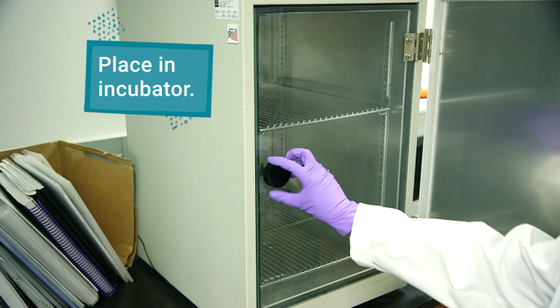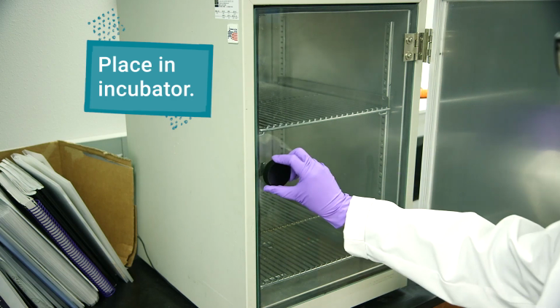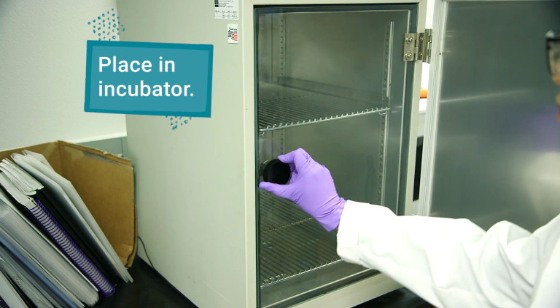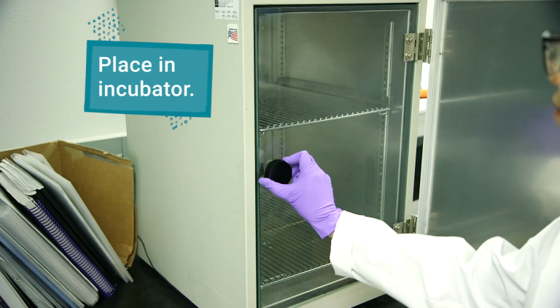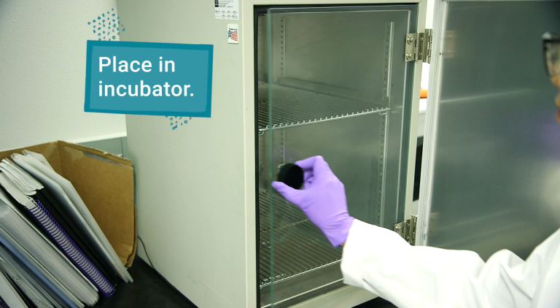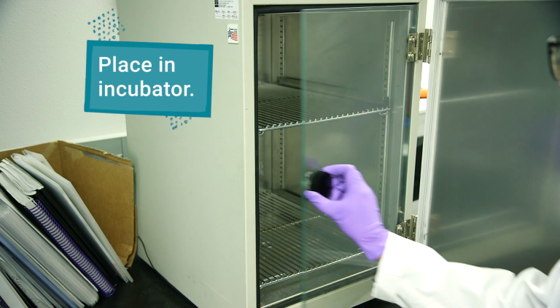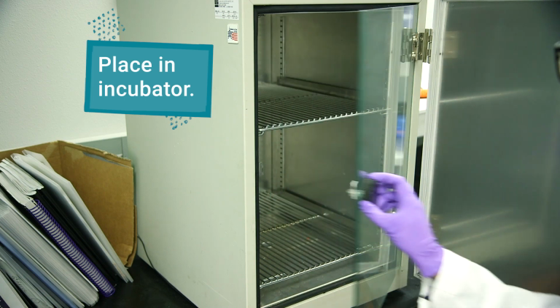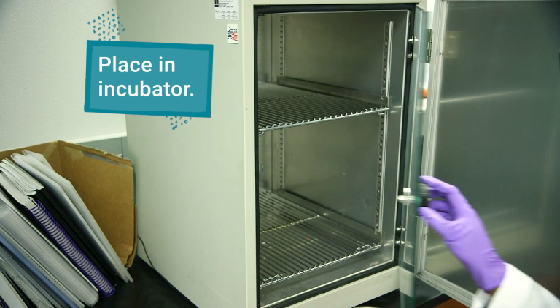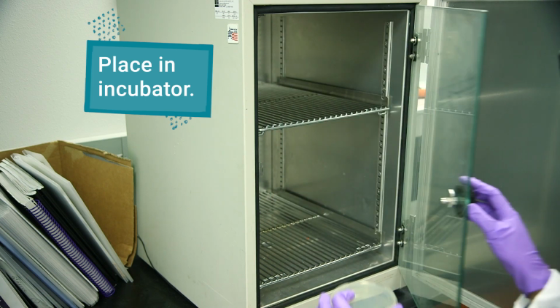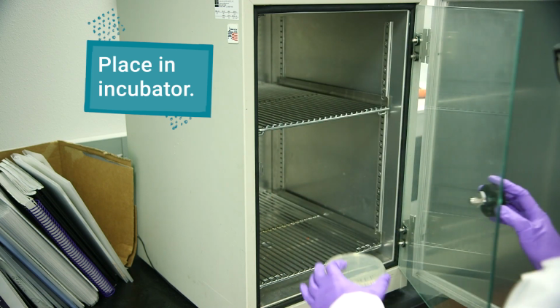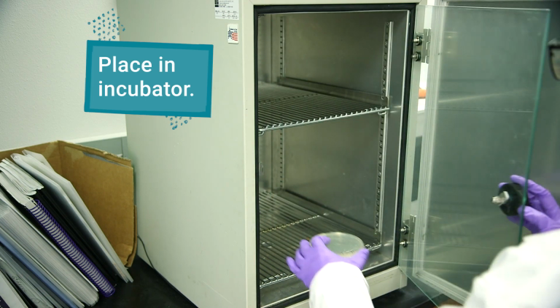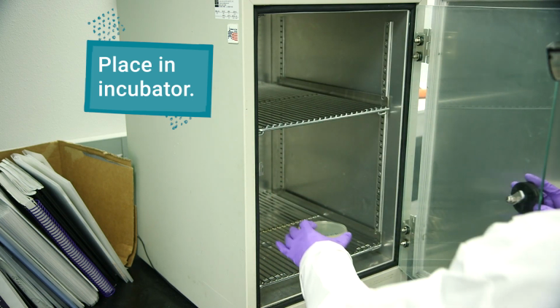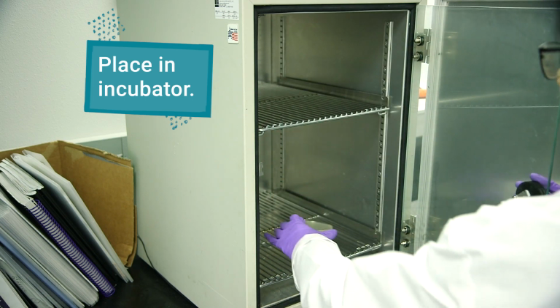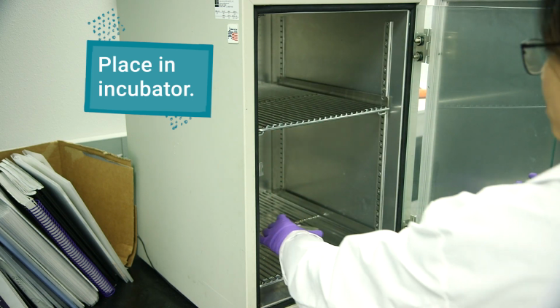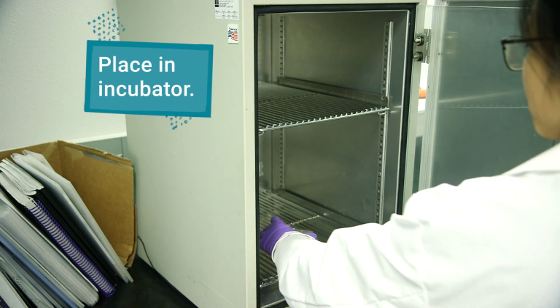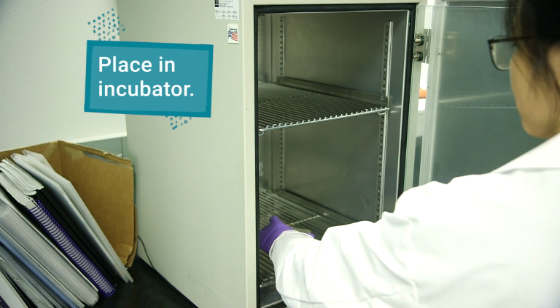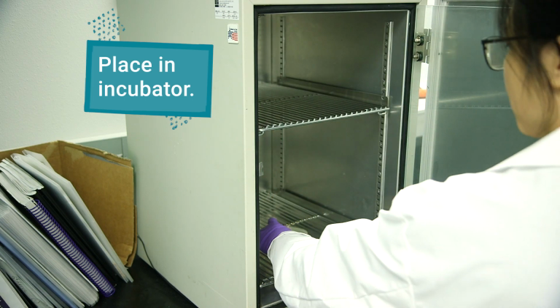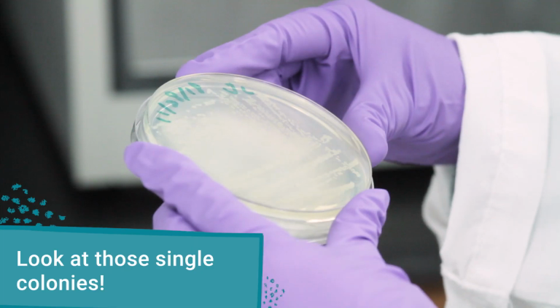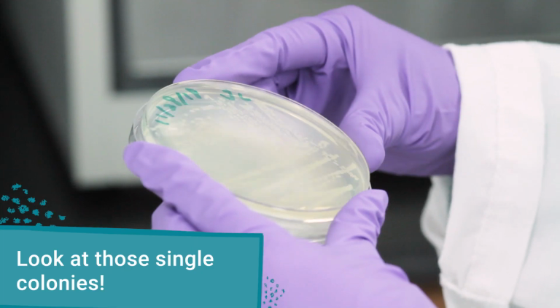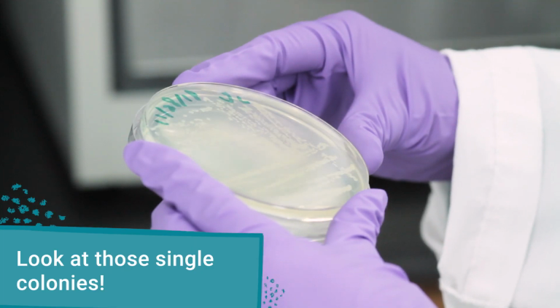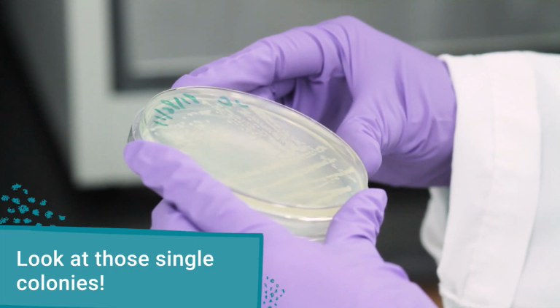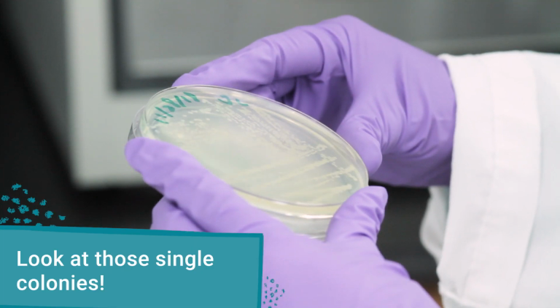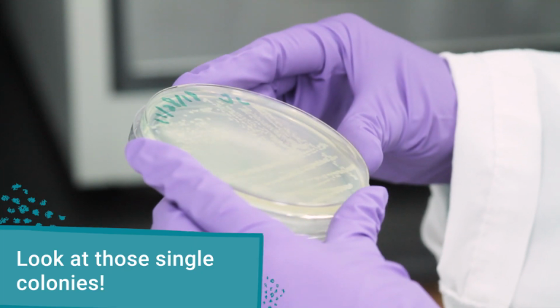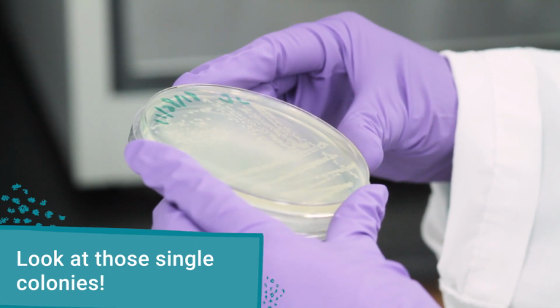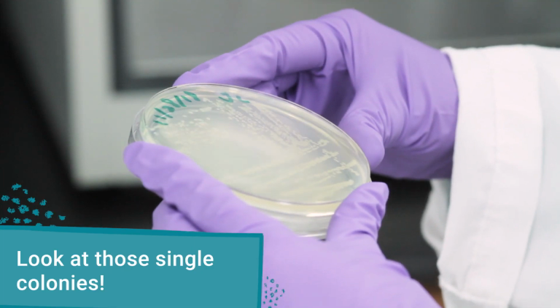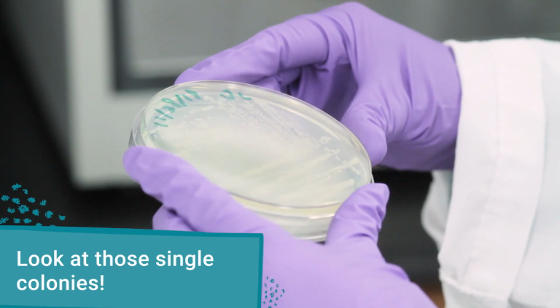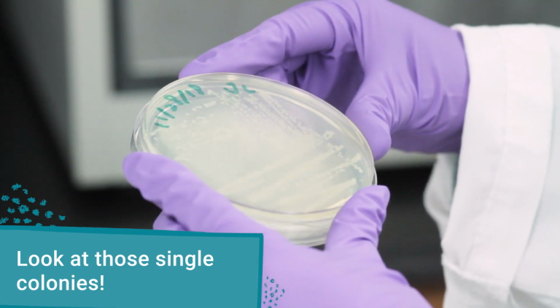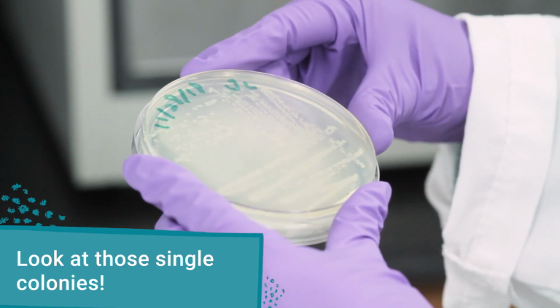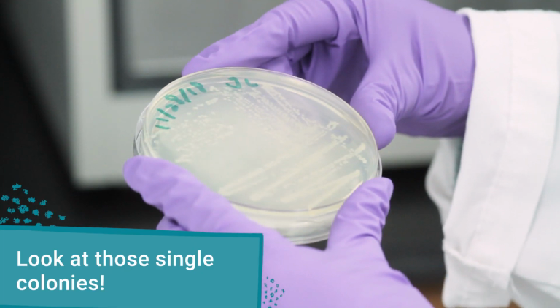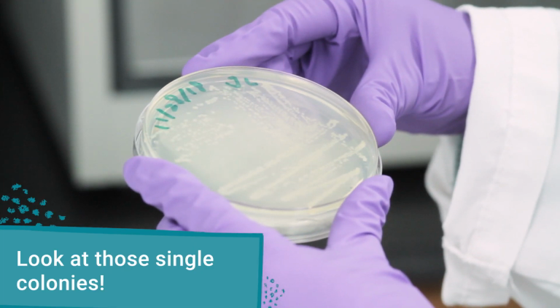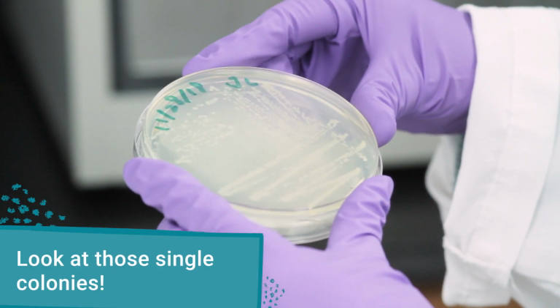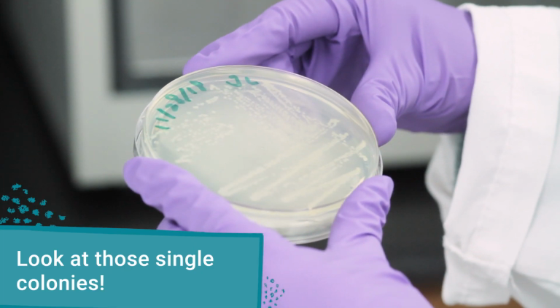Place your plate in the correct incubator. Tomorrow, you'll be able to see single colonies.